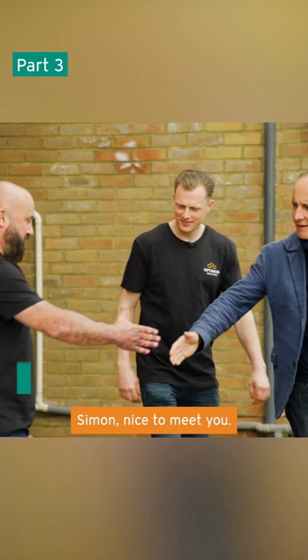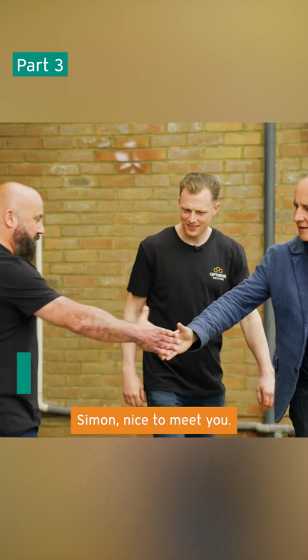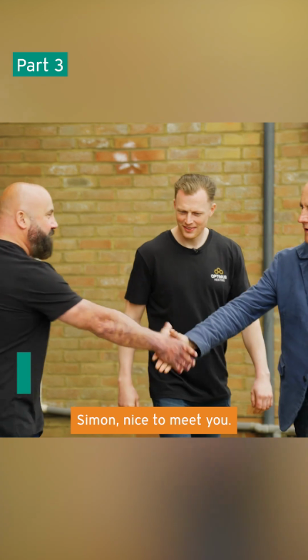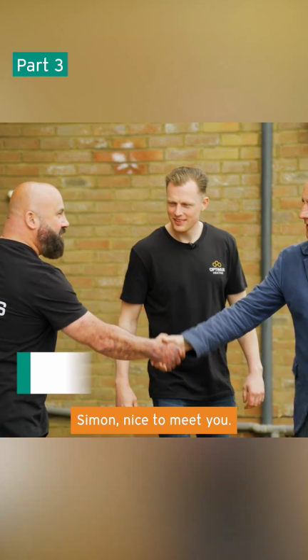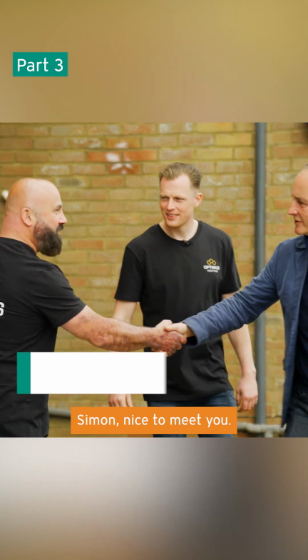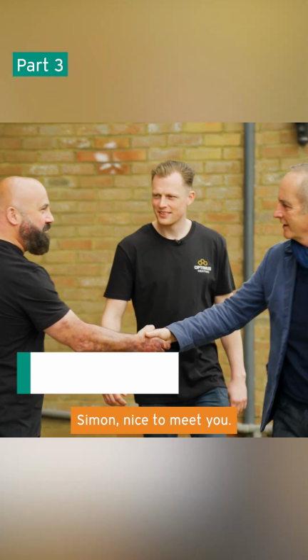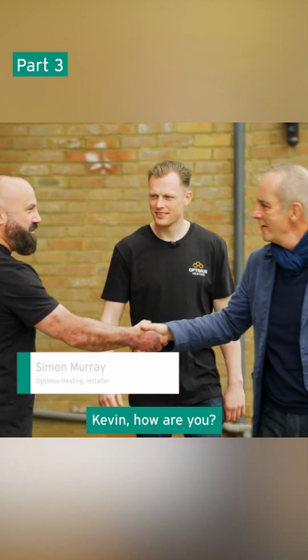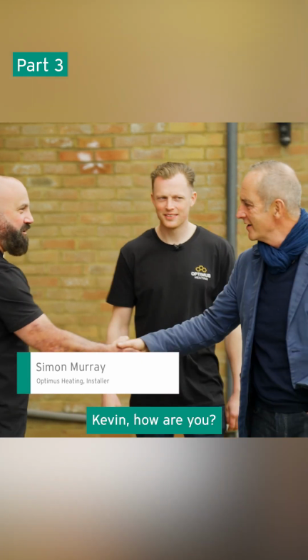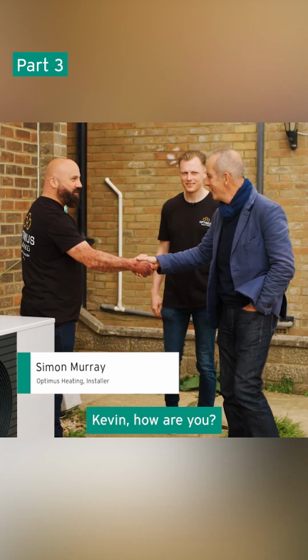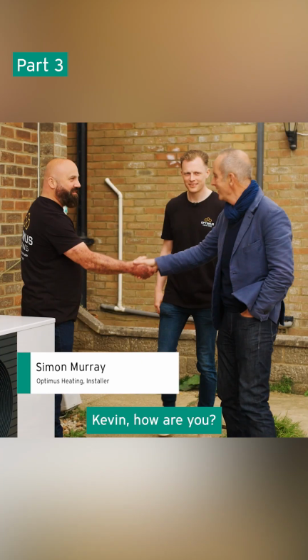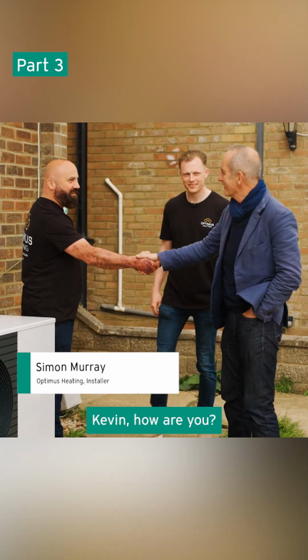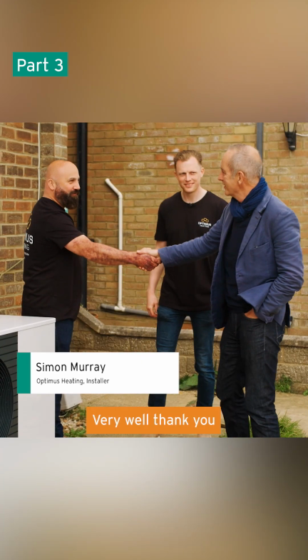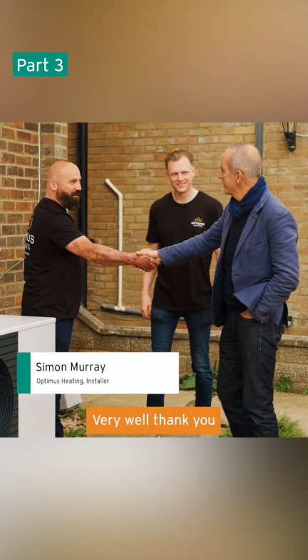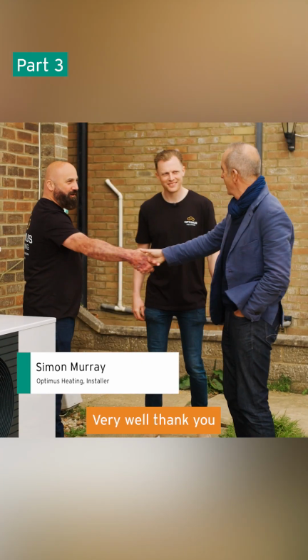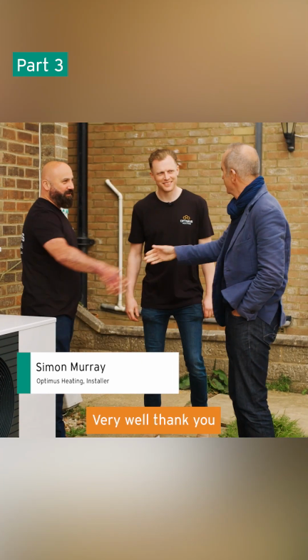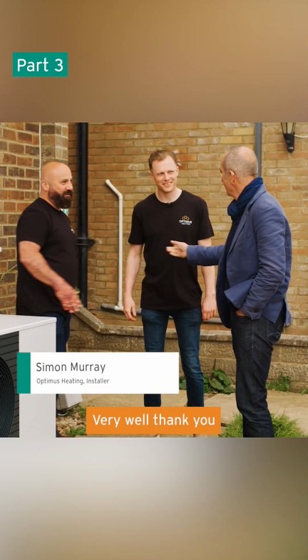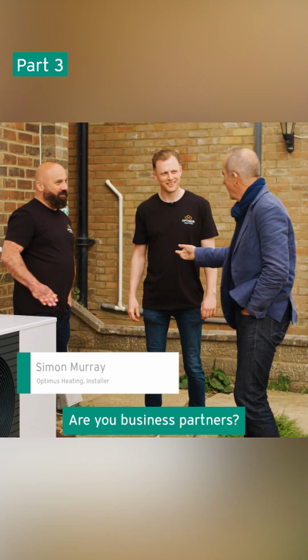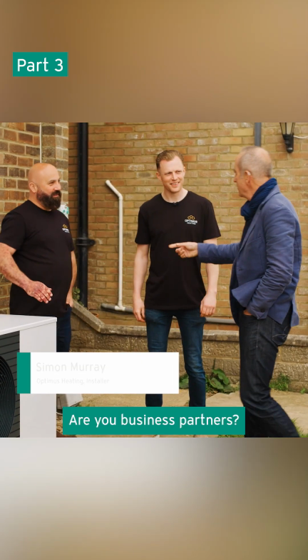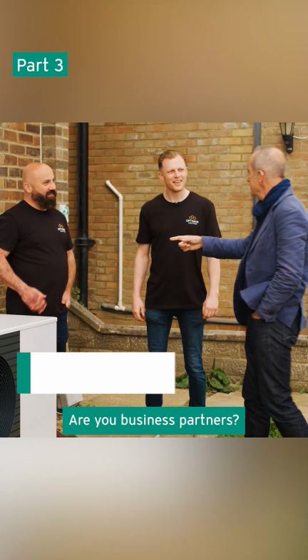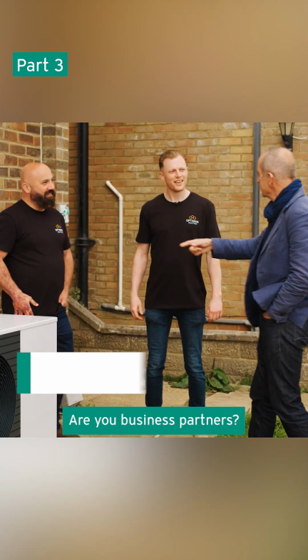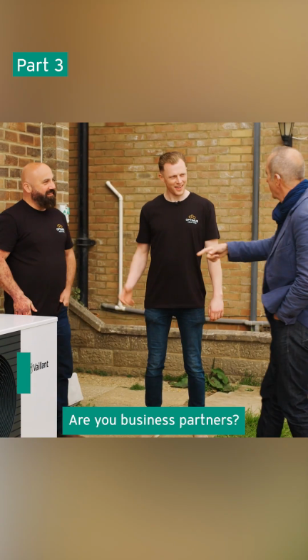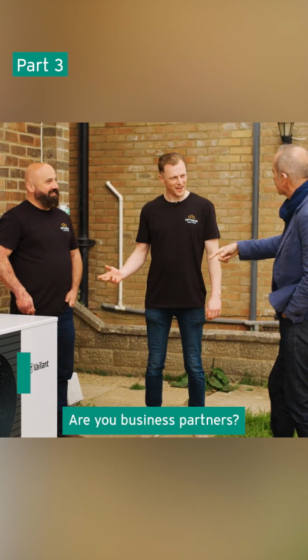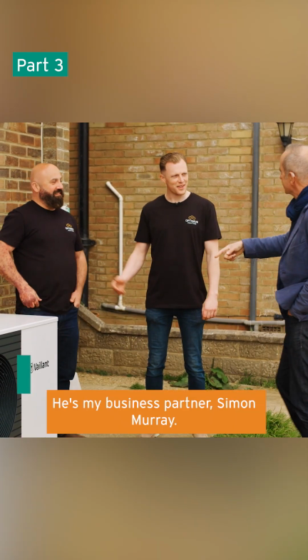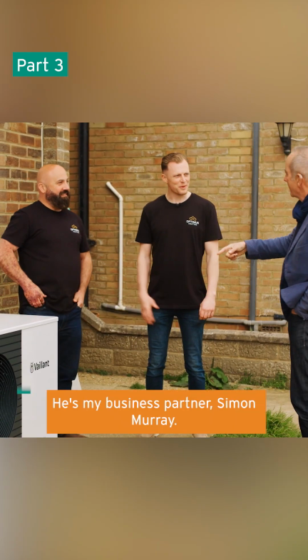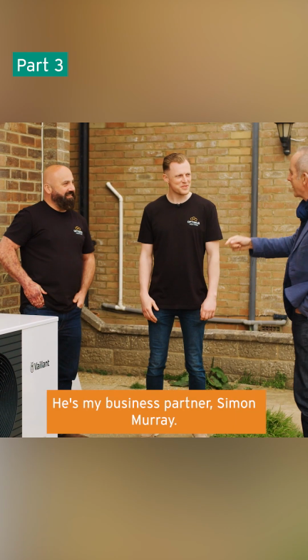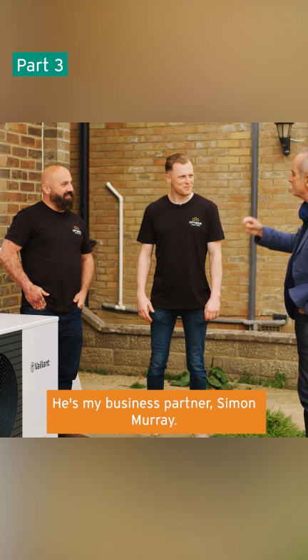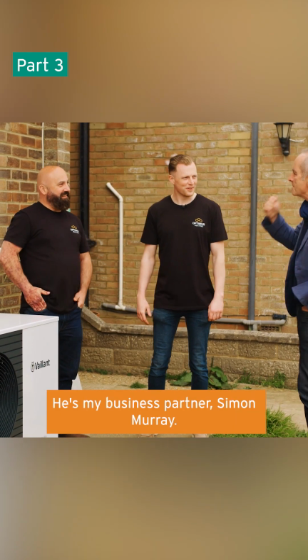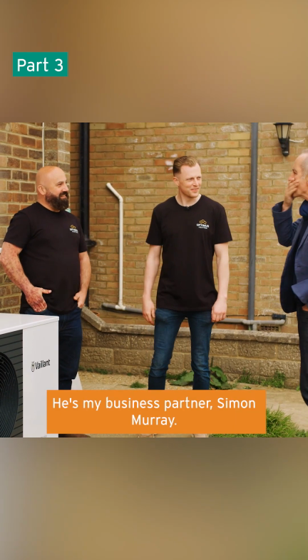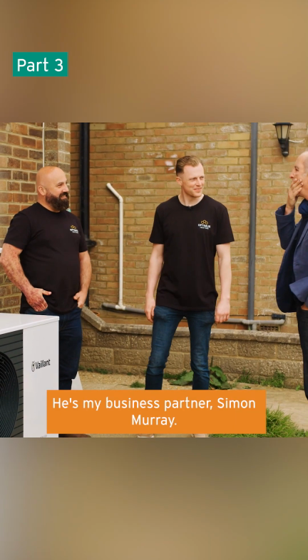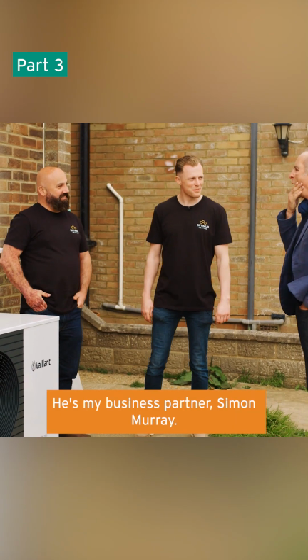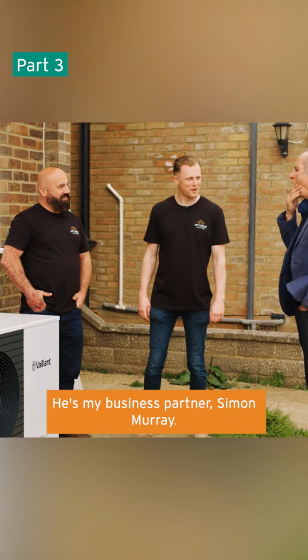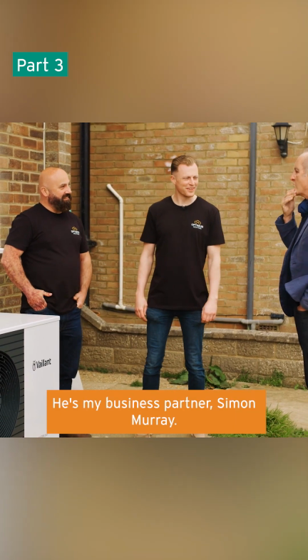Simon, nice to meet you. Kevin, how are you? Very well, thank you. Are you business partners? He's my business partner, Simon Murray.